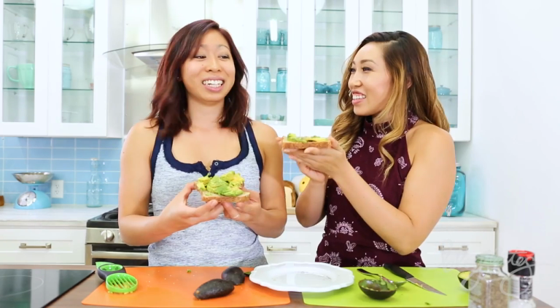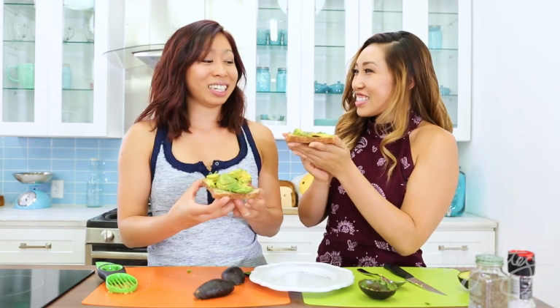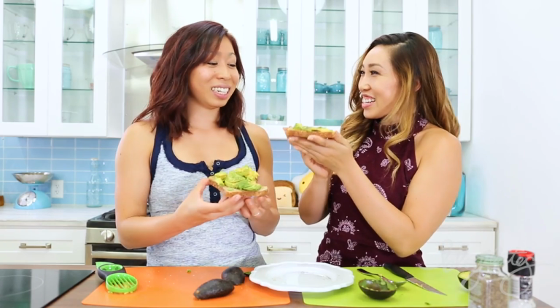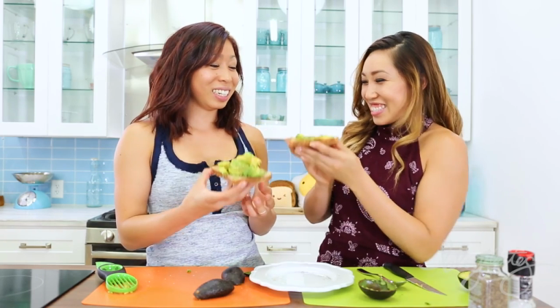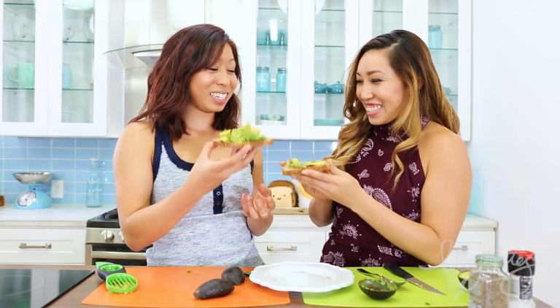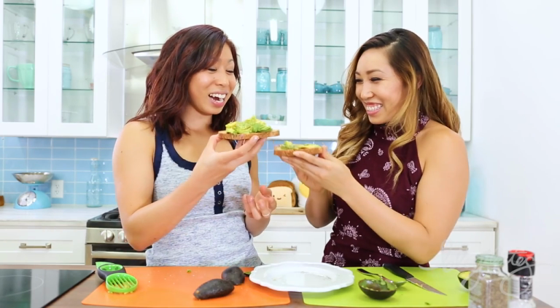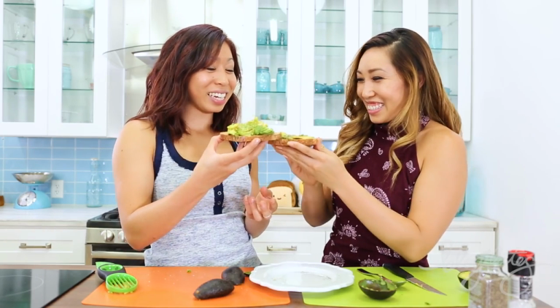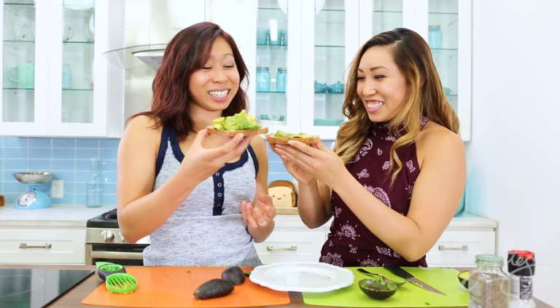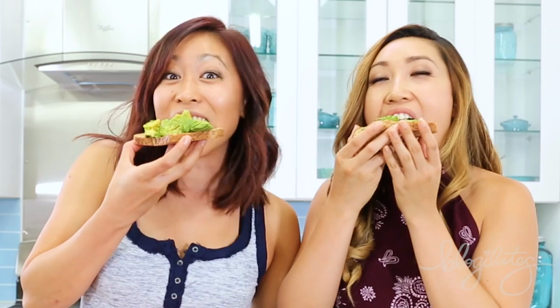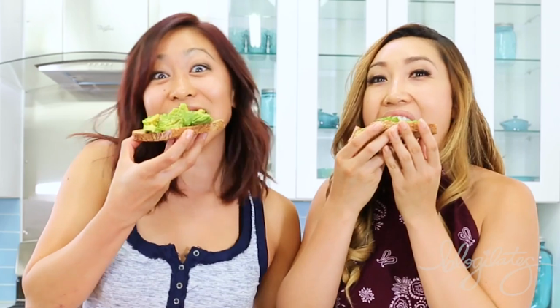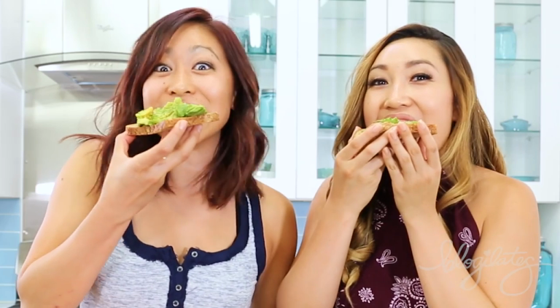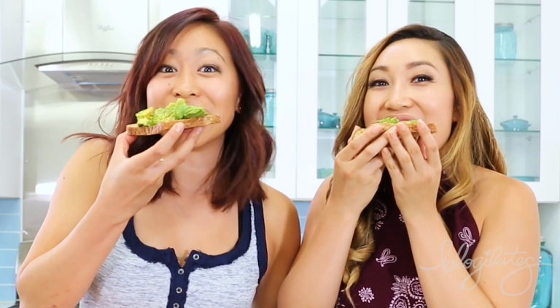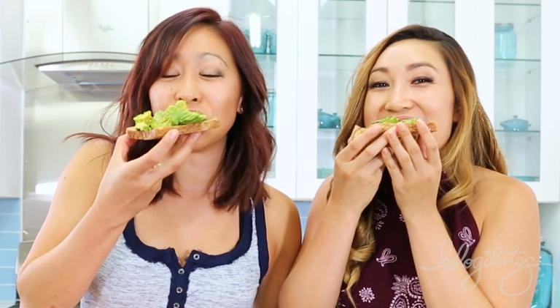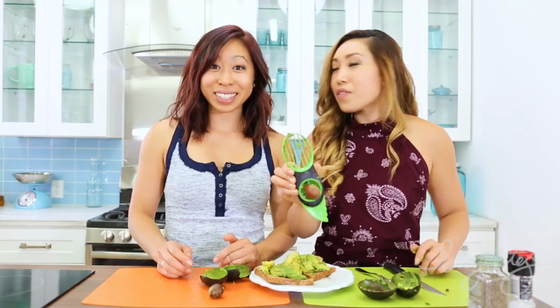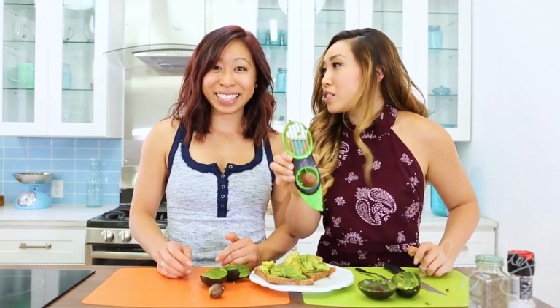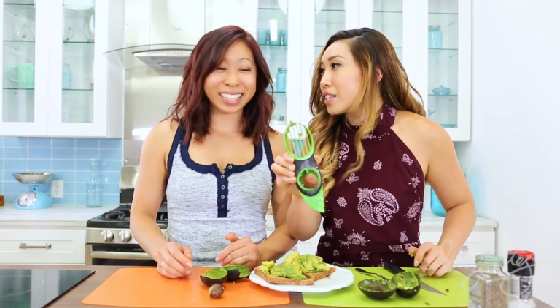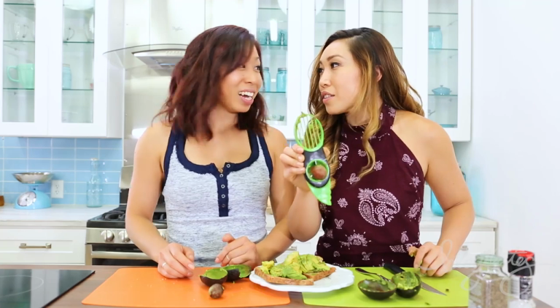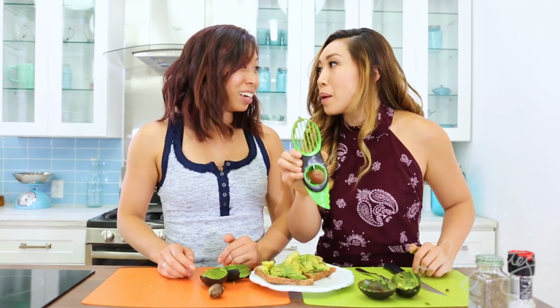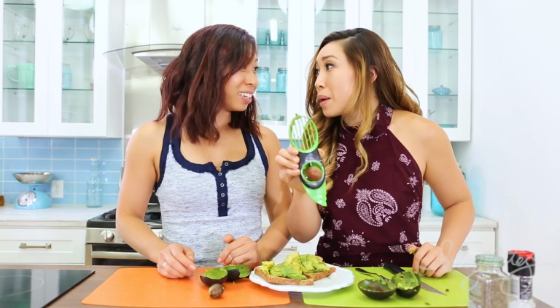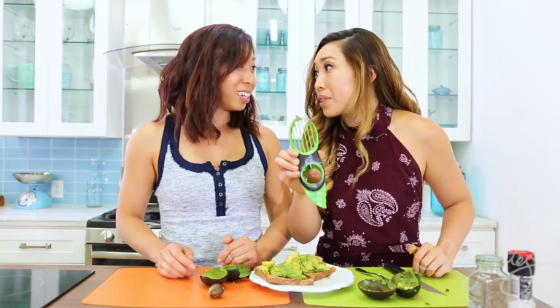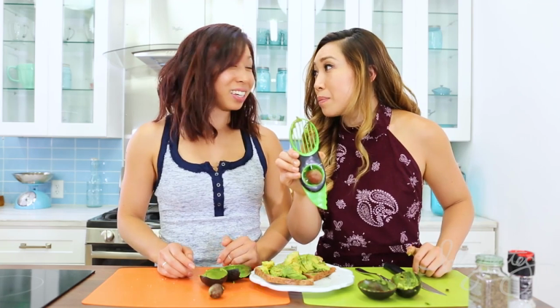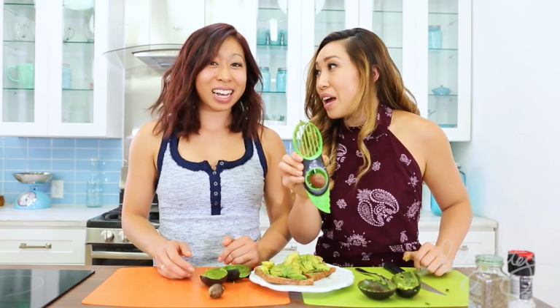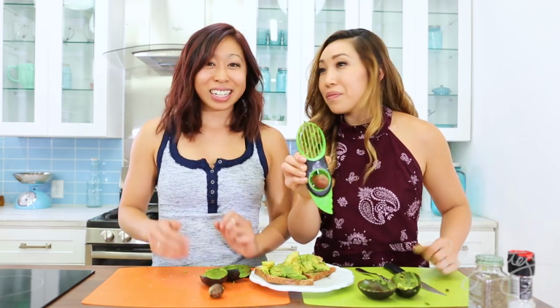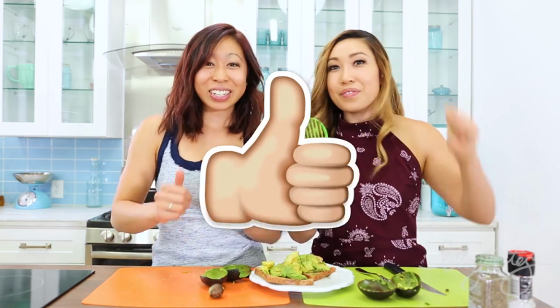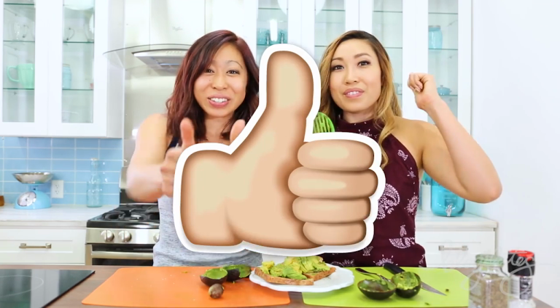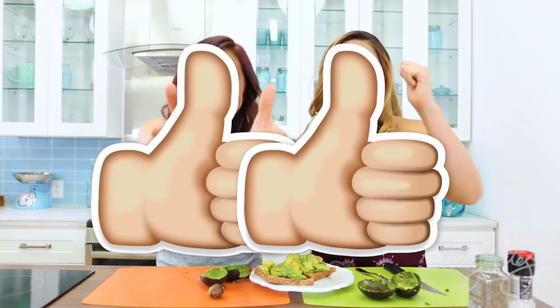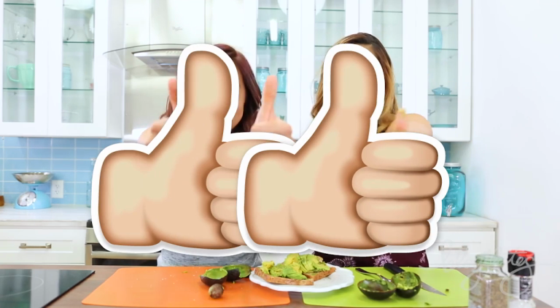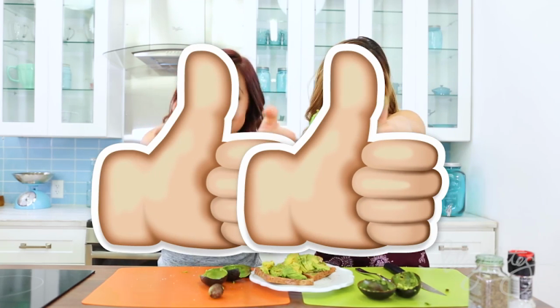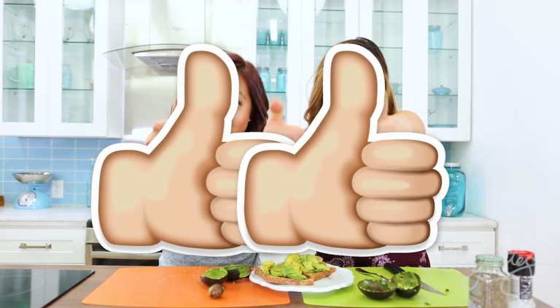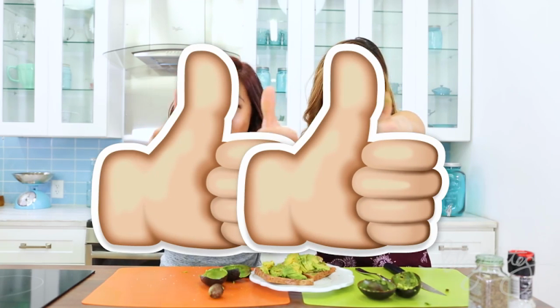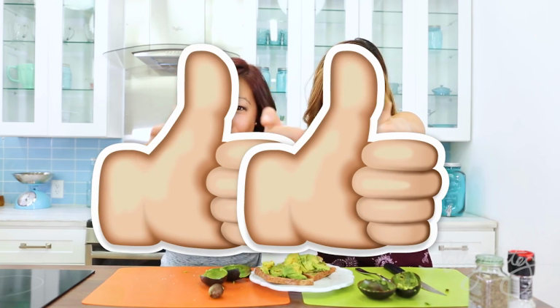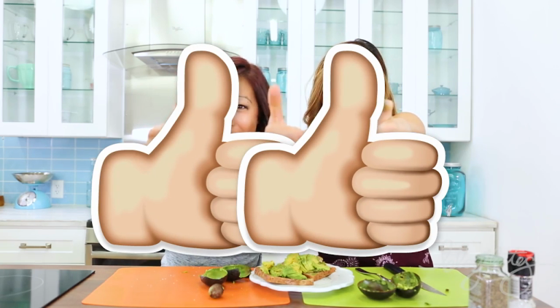Well, cheers! Cheers! Mmmmmmm. Avocado slicer — thumbs up or thumbs down? Two thumbs up! Woo!